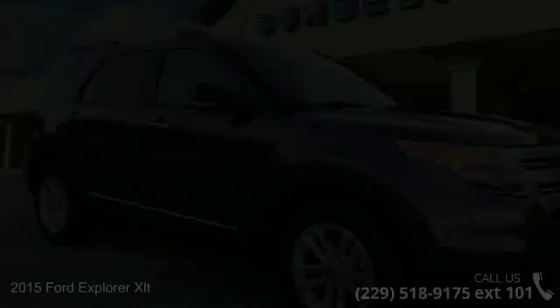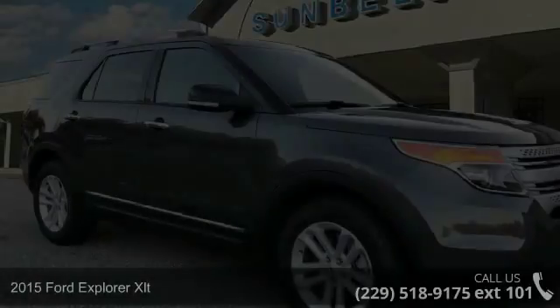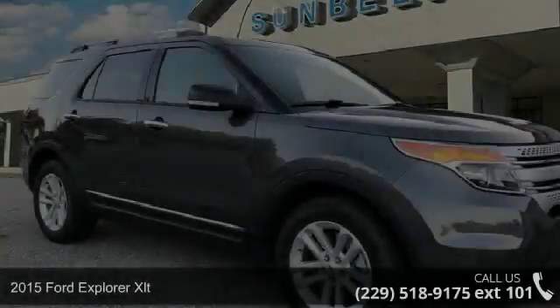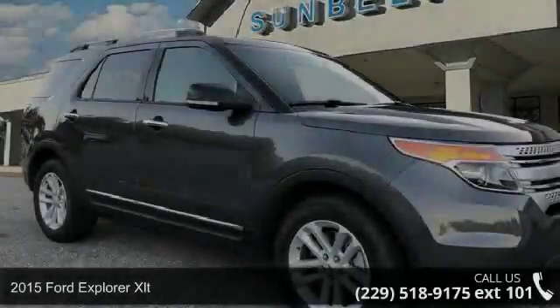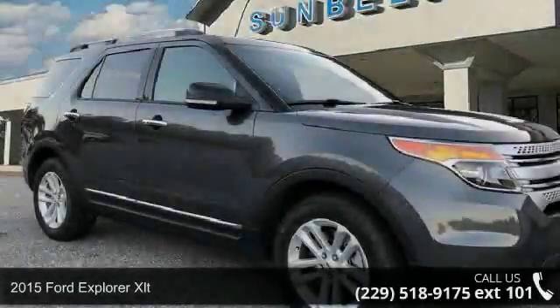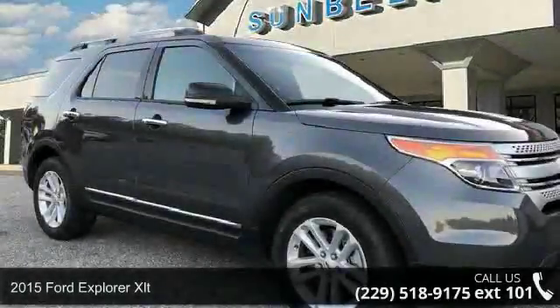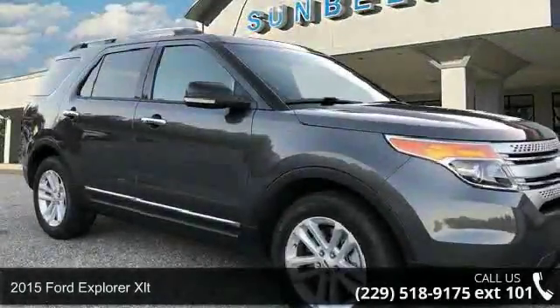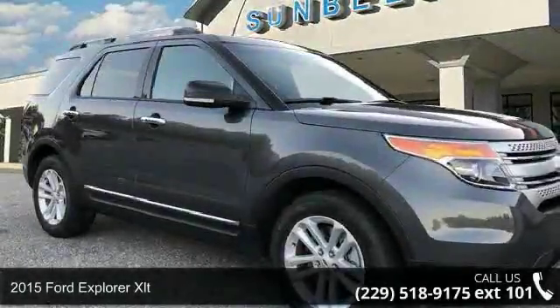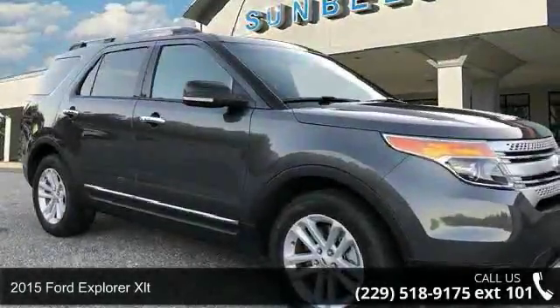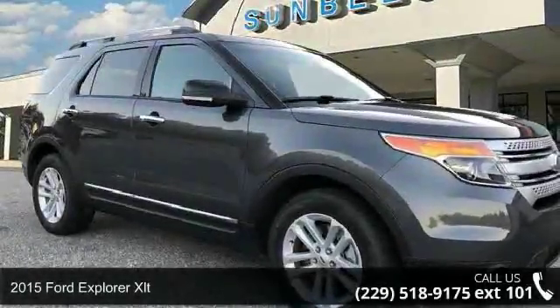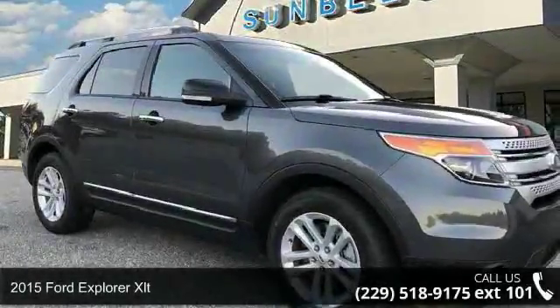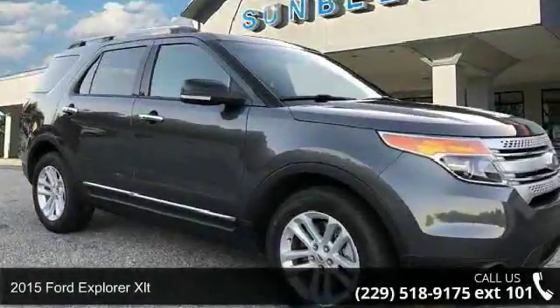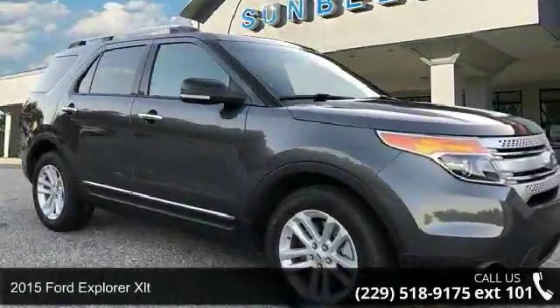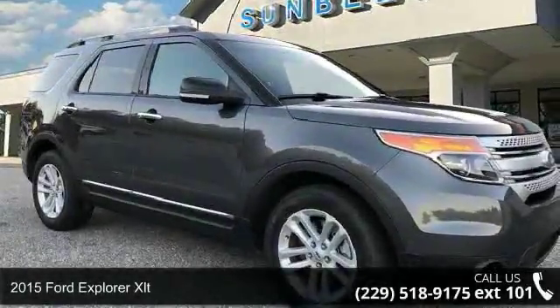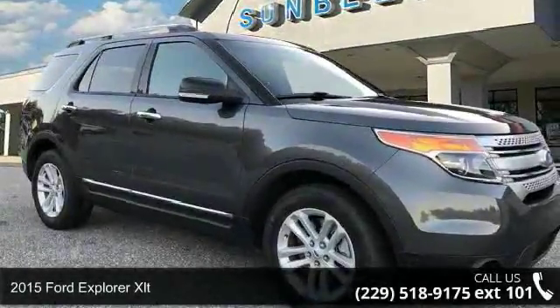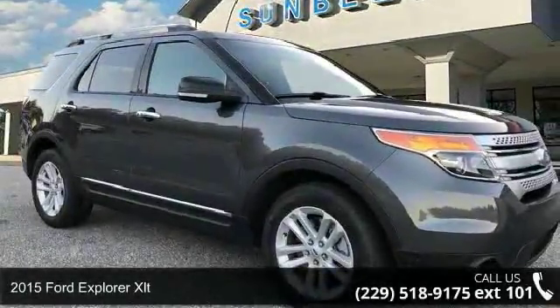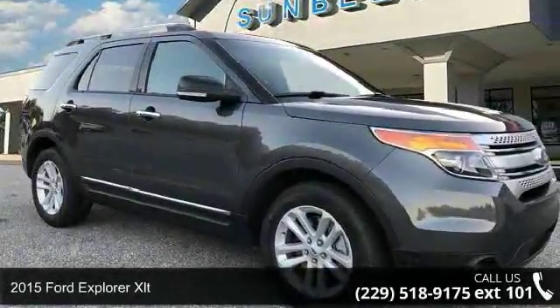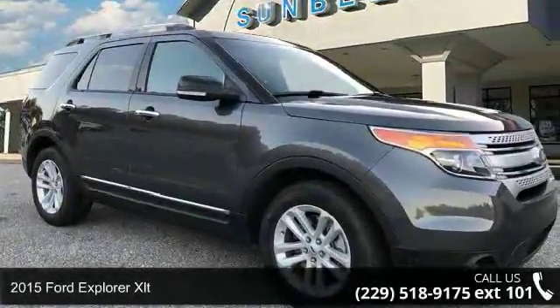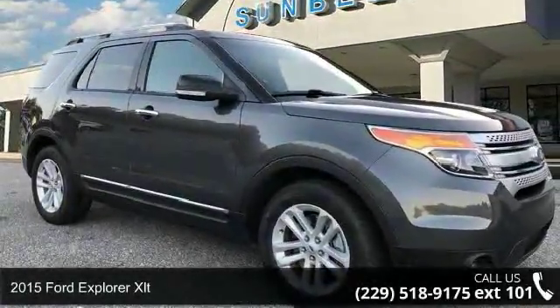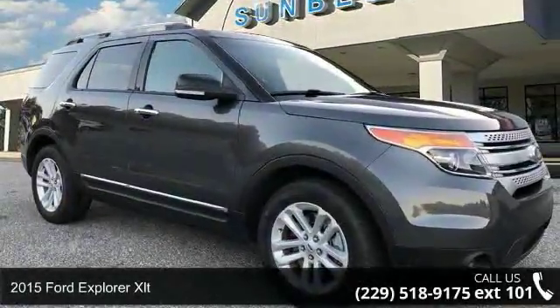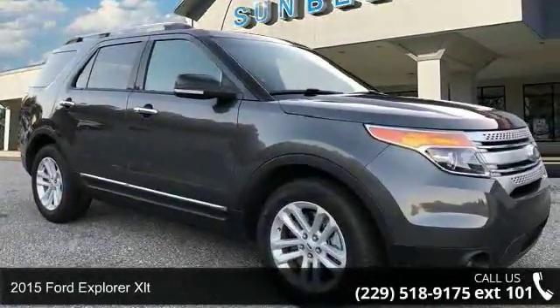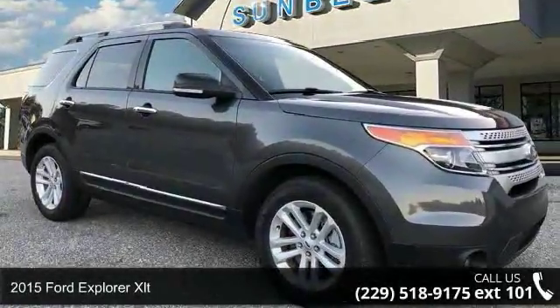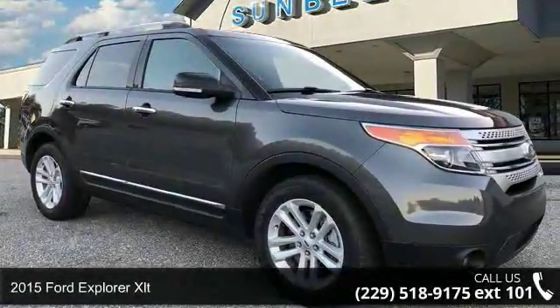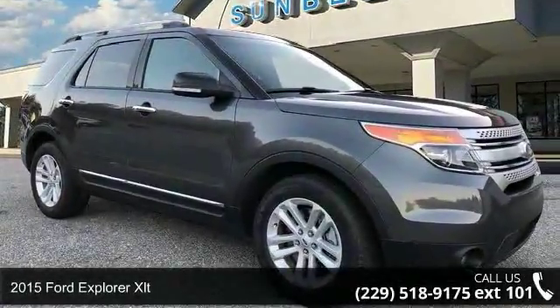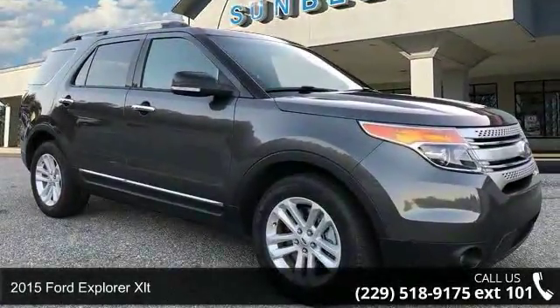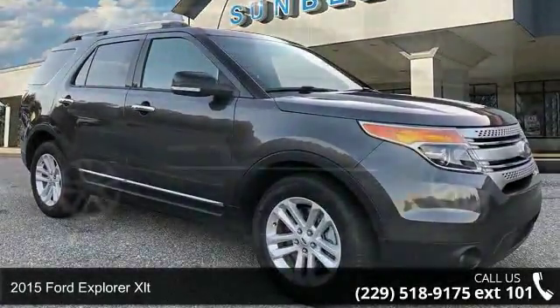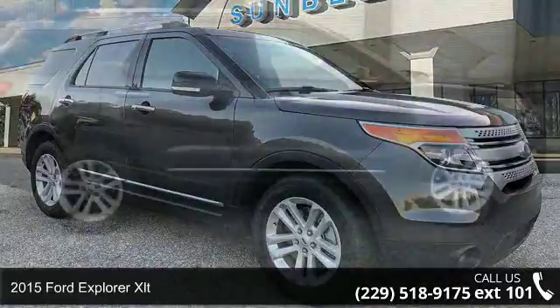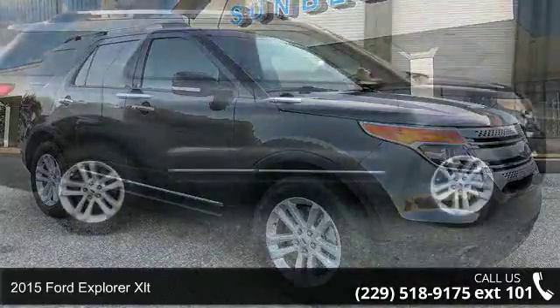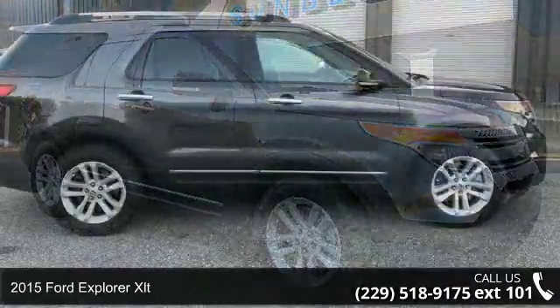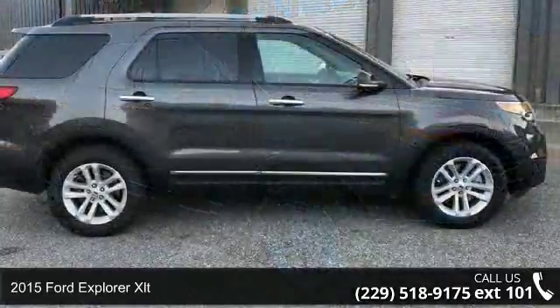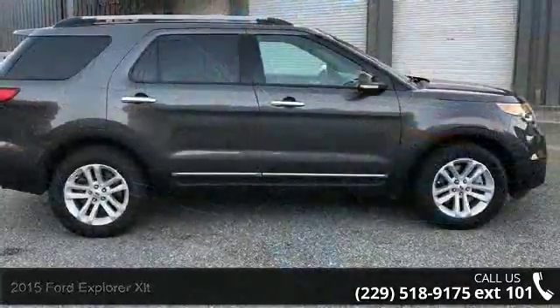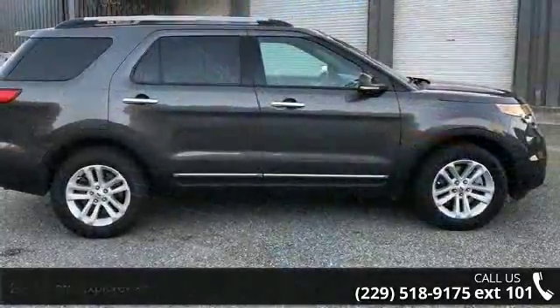Arrive in style with this 2015 Ford Explorer XLT. This may be the set of wheels you've been looking for.